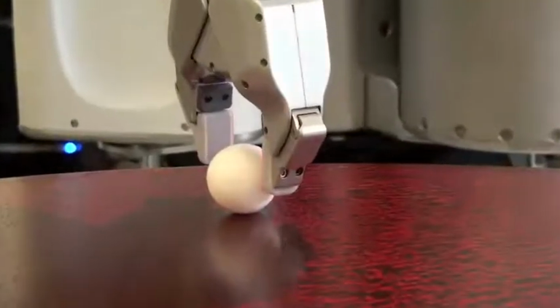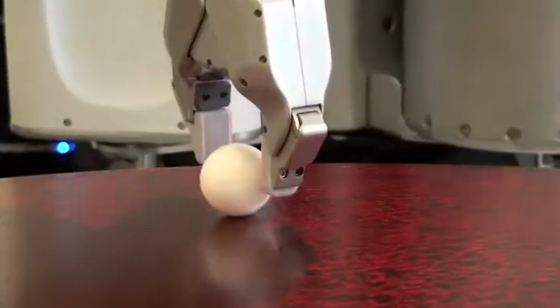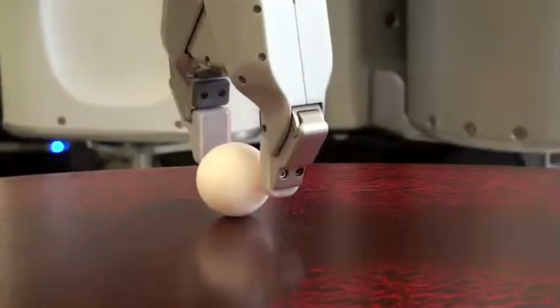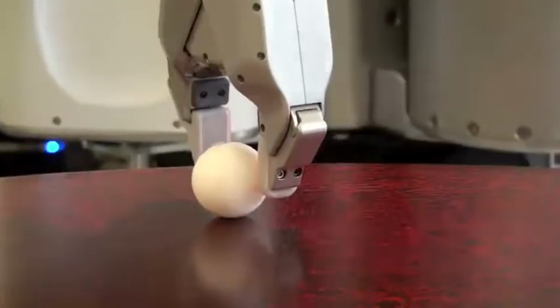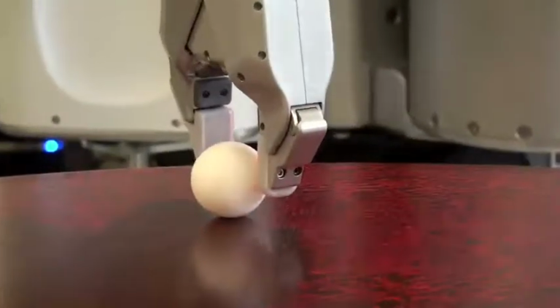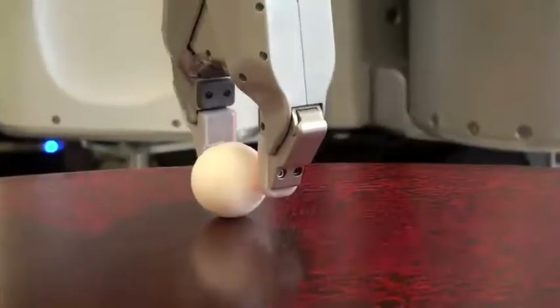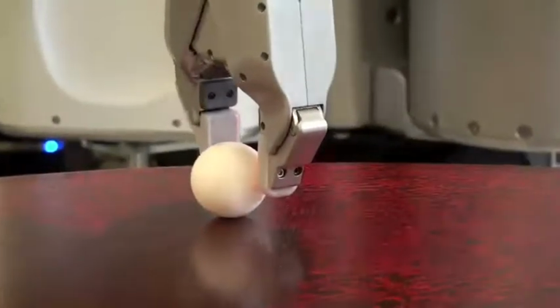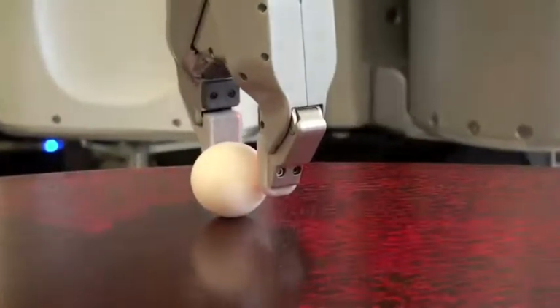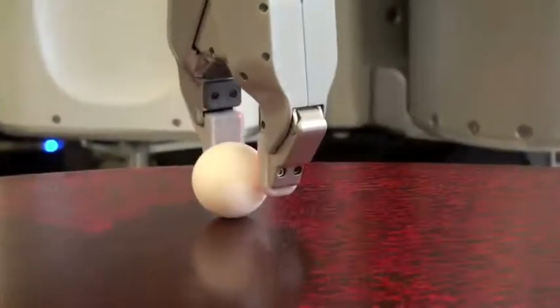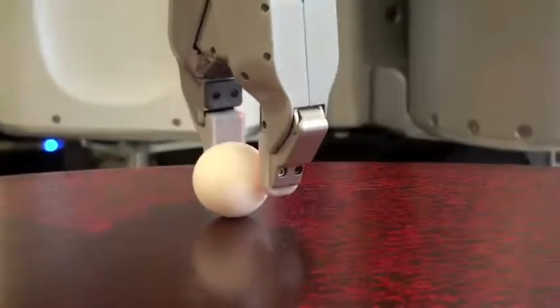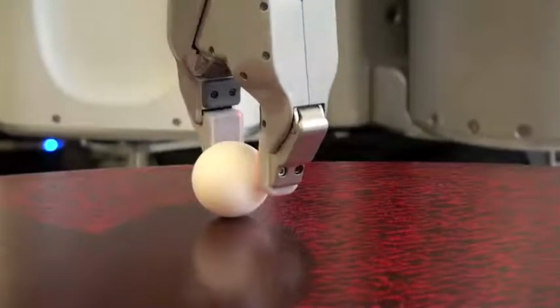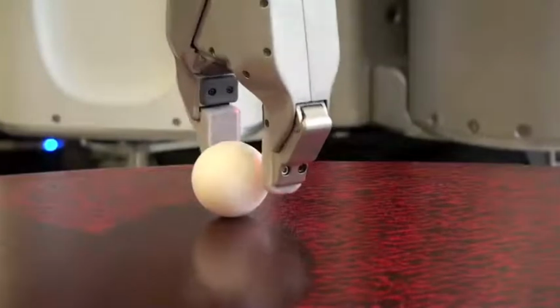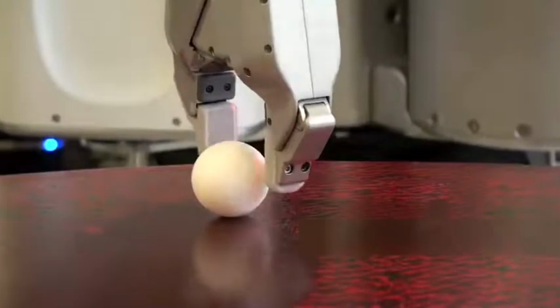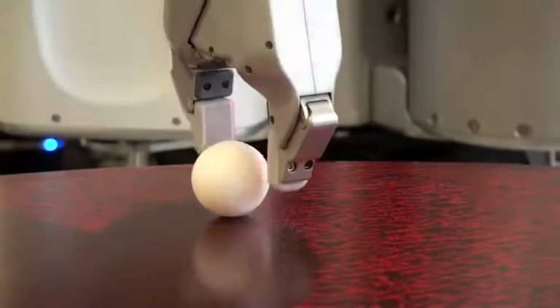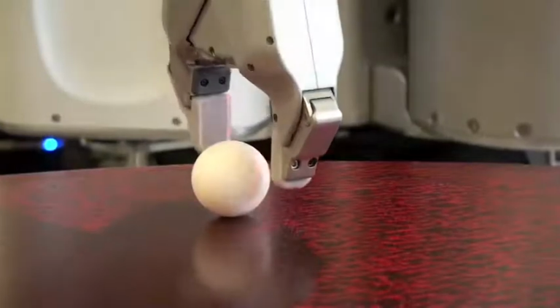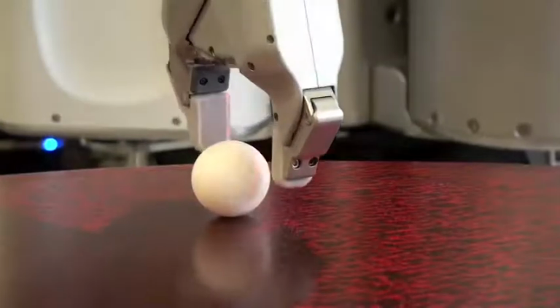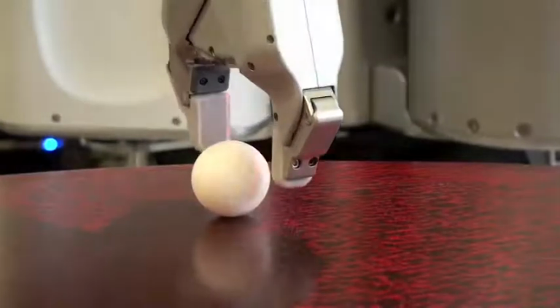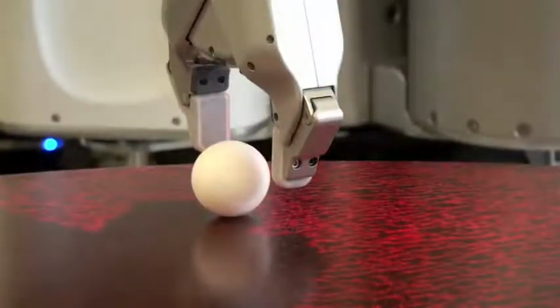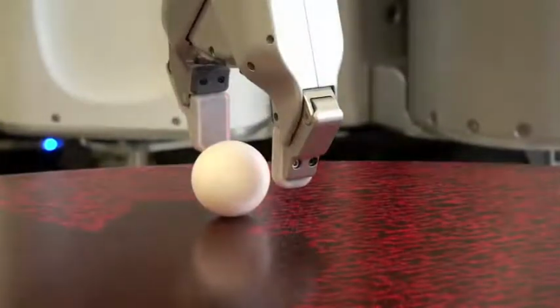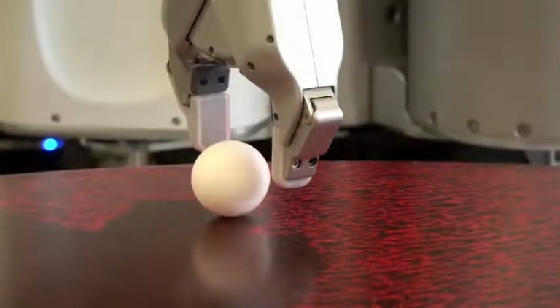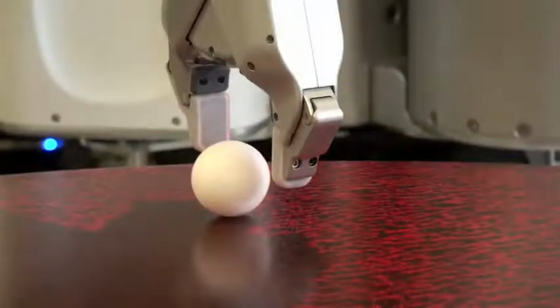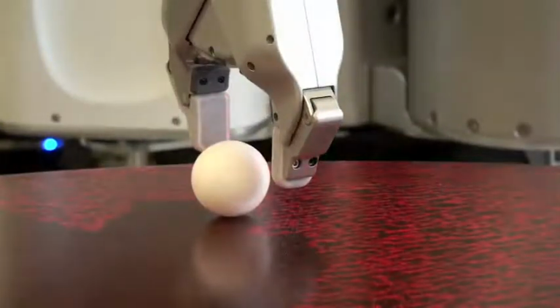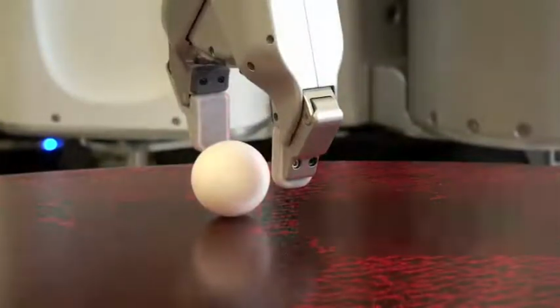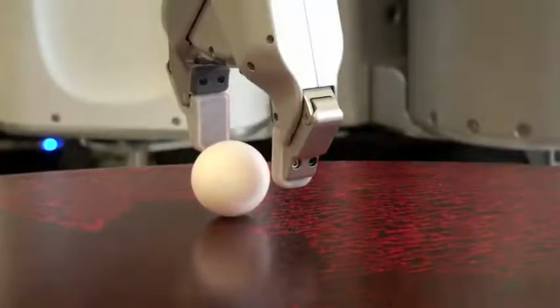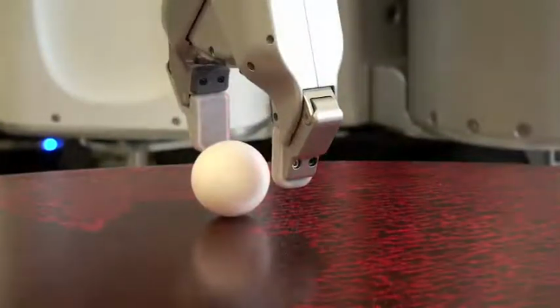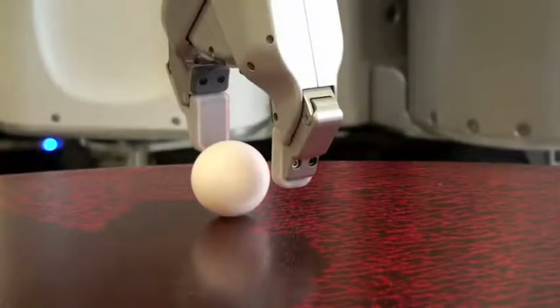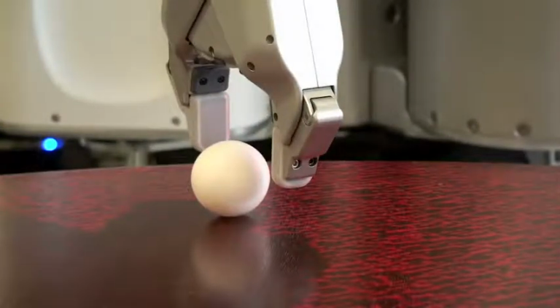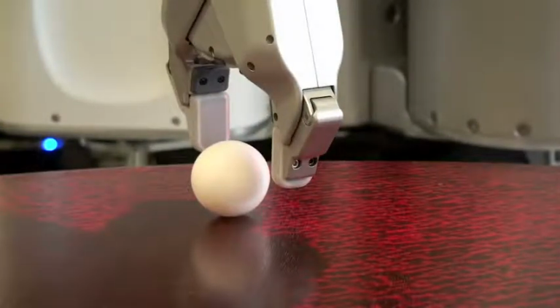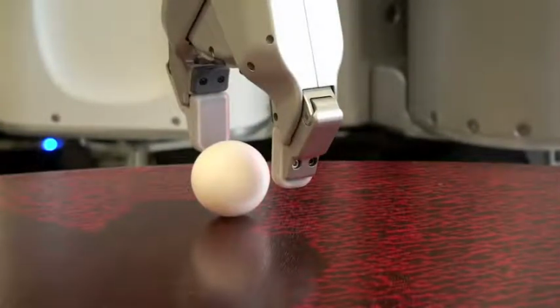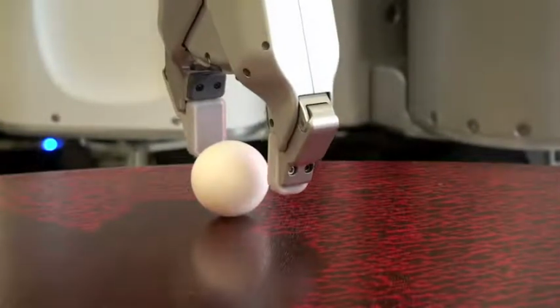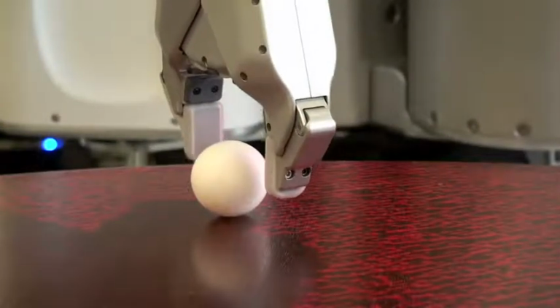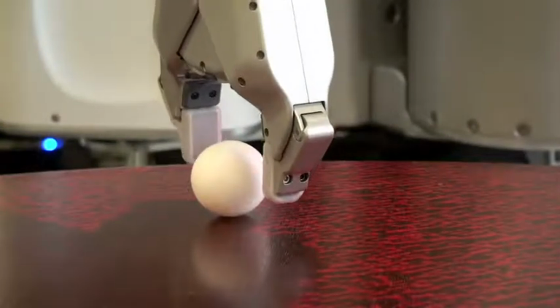The robot is now capable of manipulating even very delicate objects such as the raw eggs seen here.